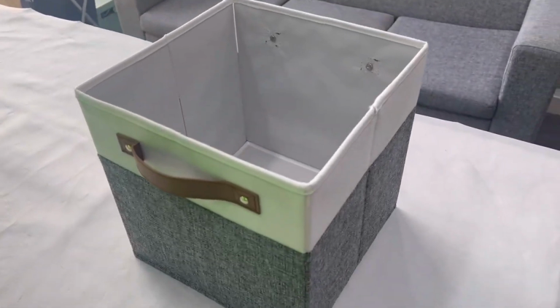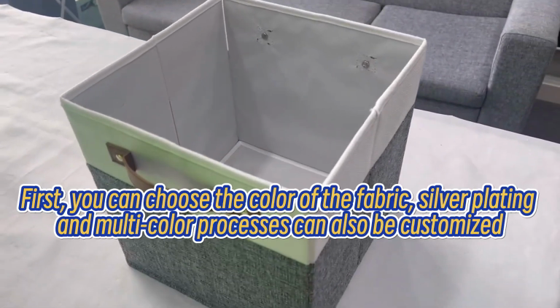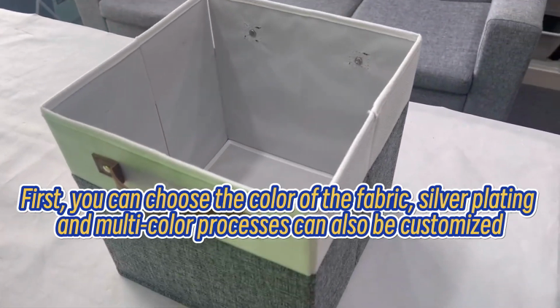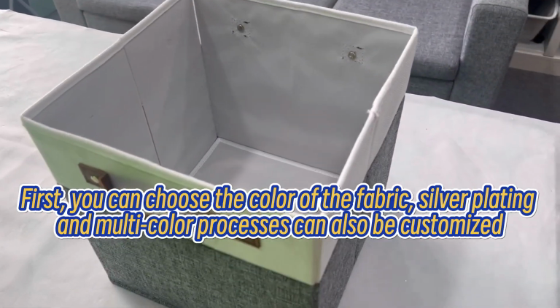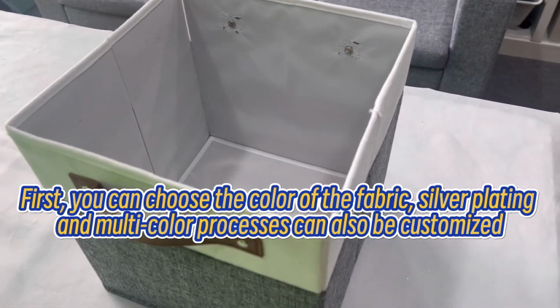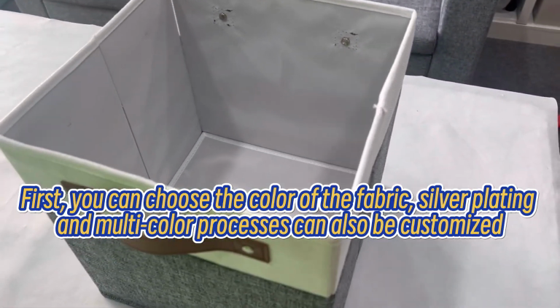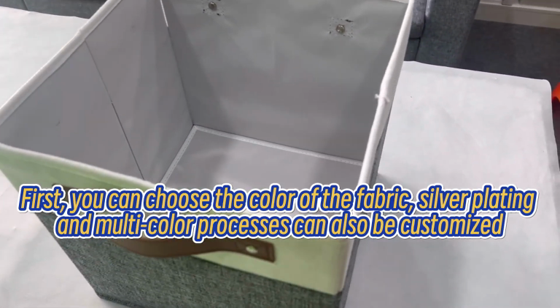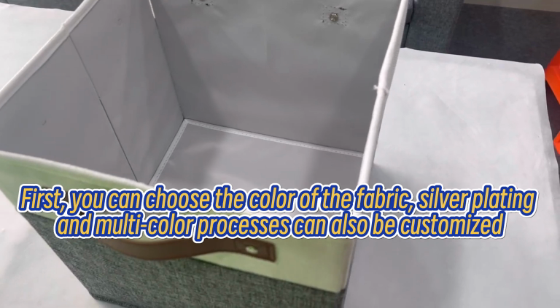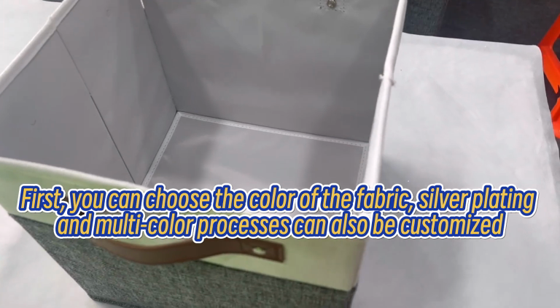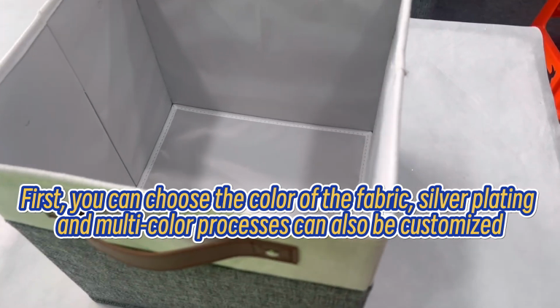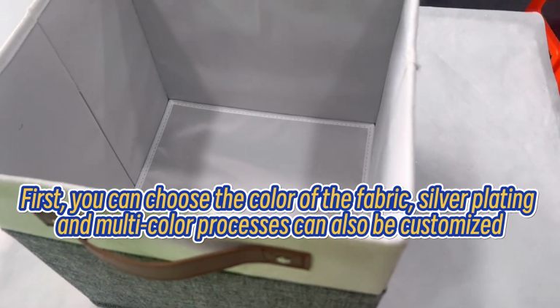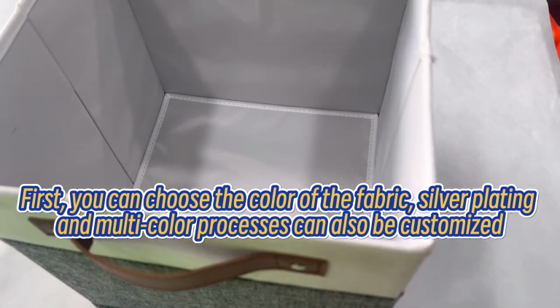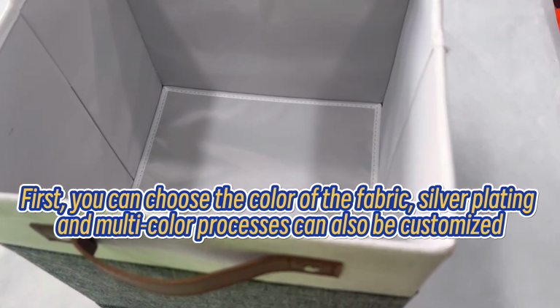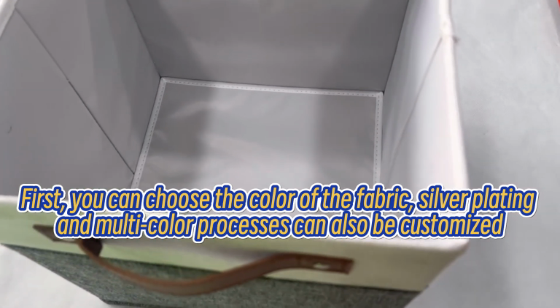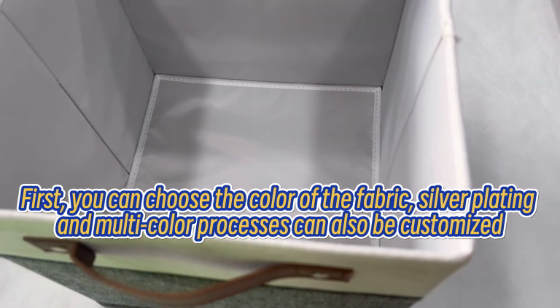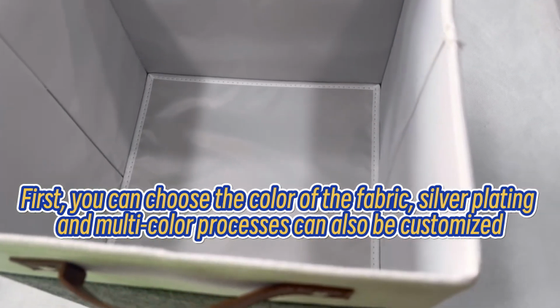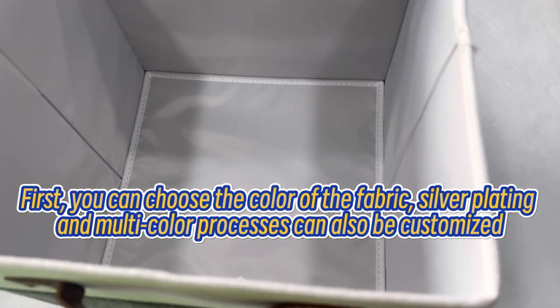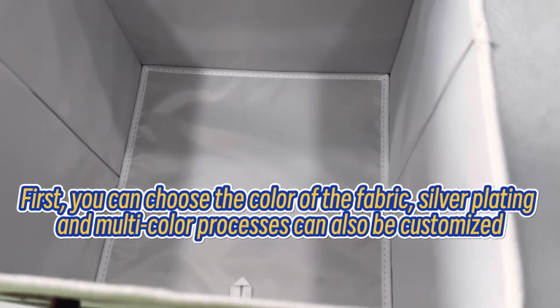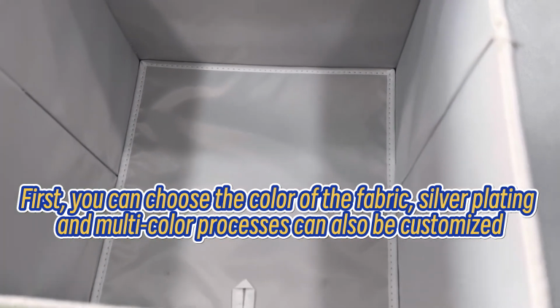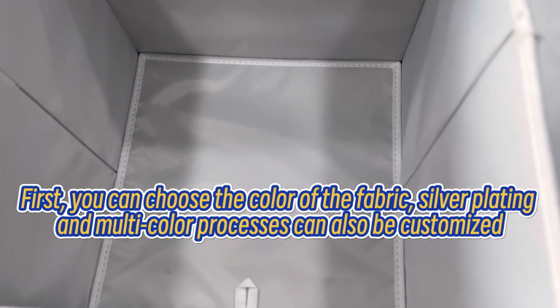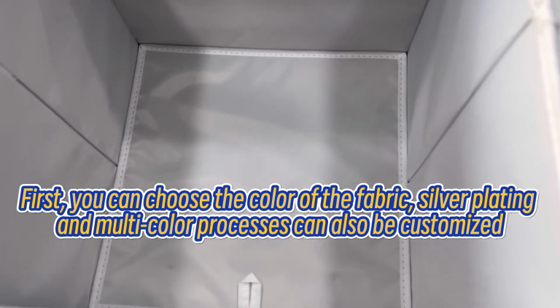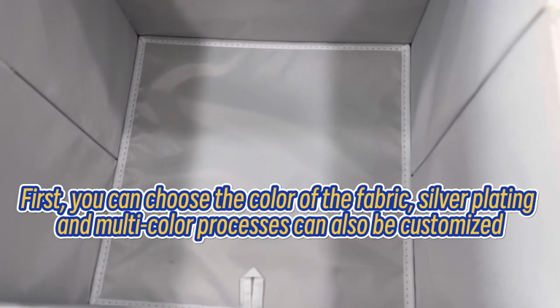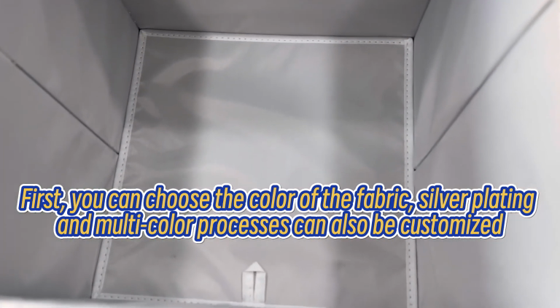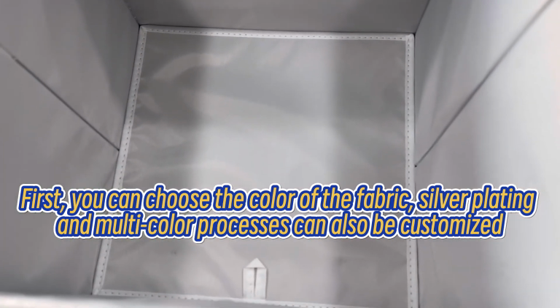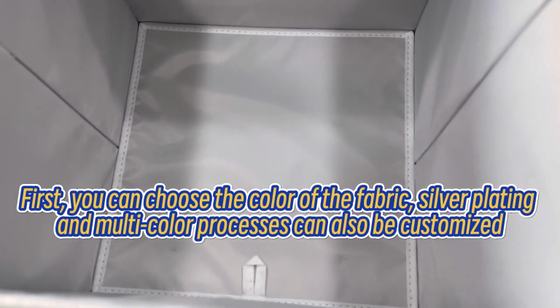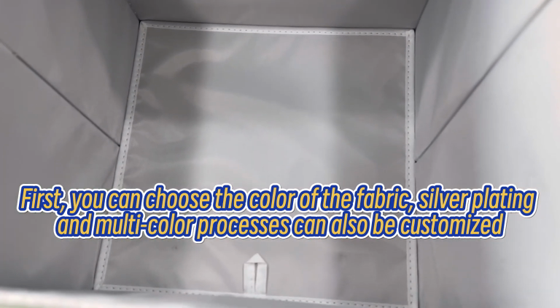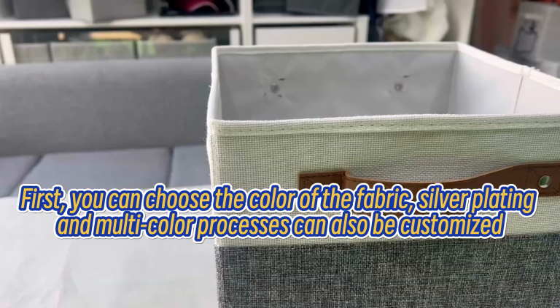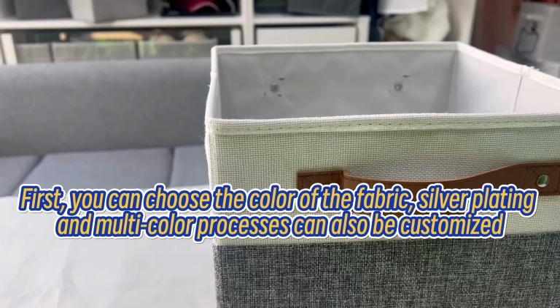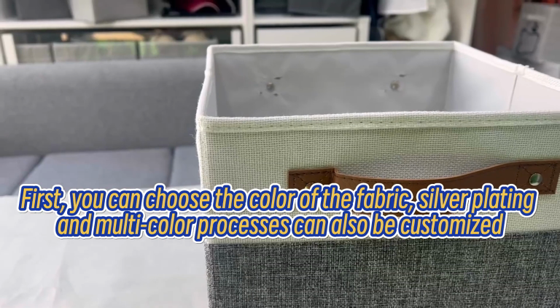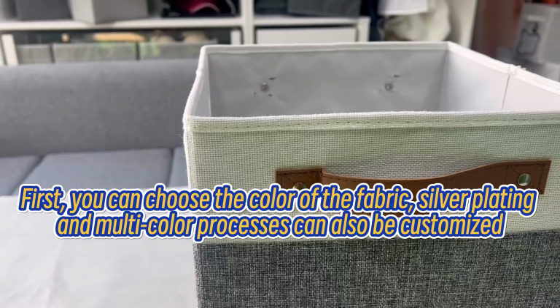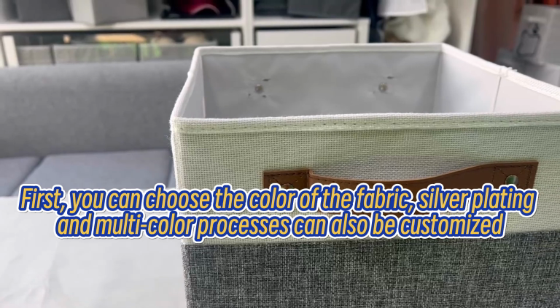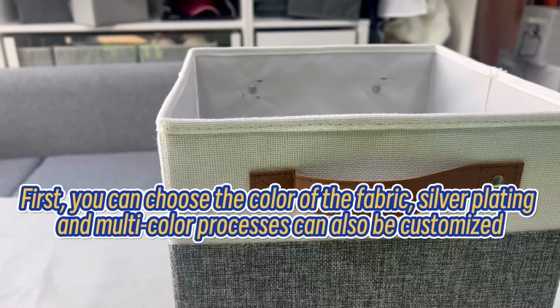First, you can choose the color of the fabric. Silver plating and multi-color processes can also be customized.